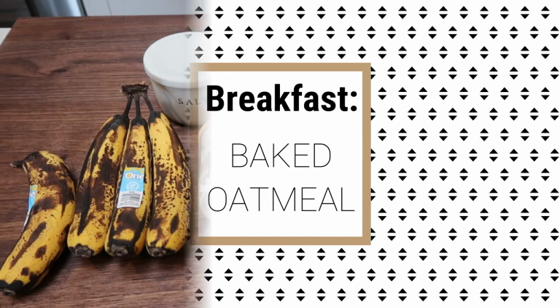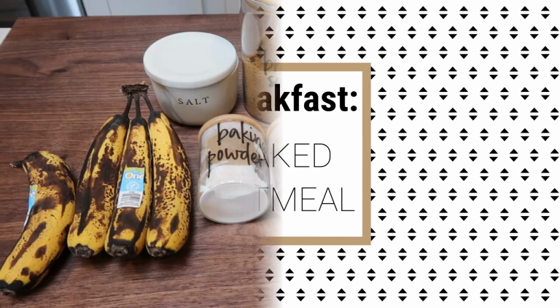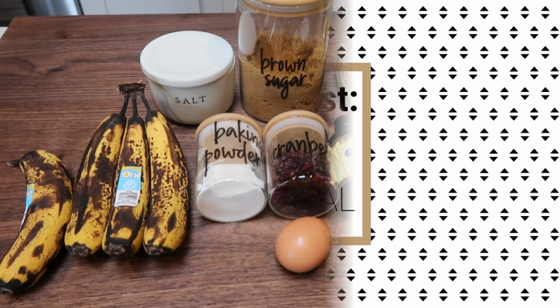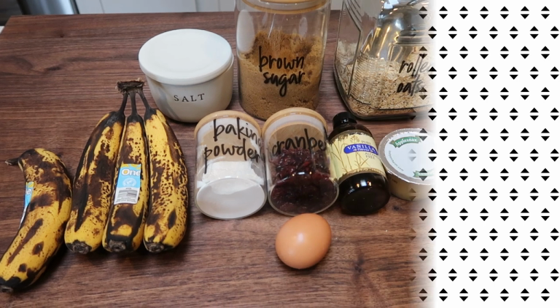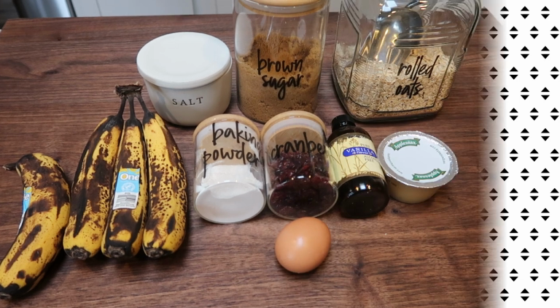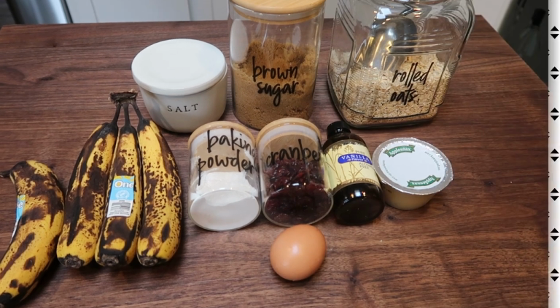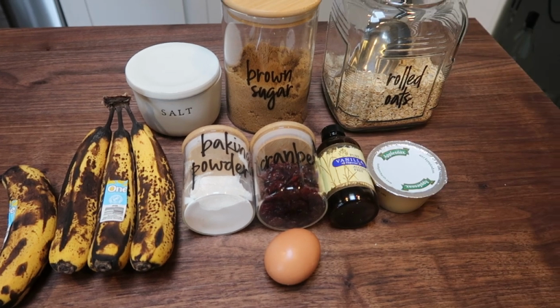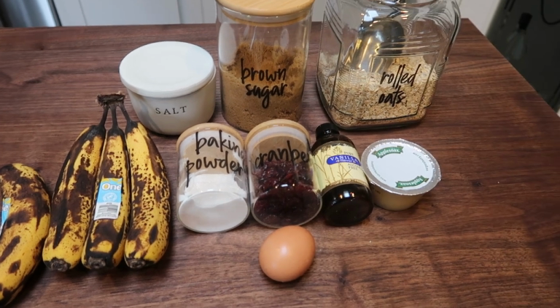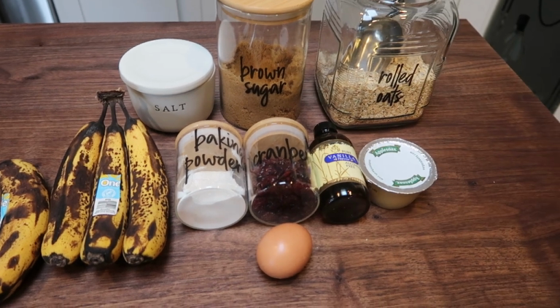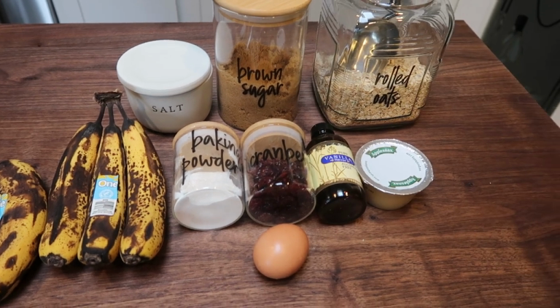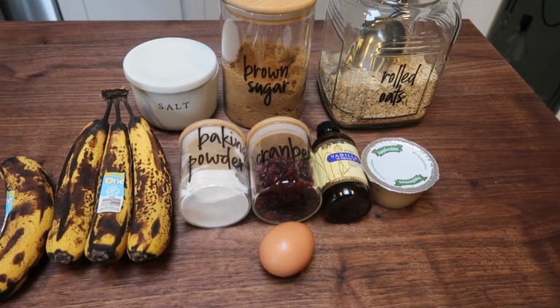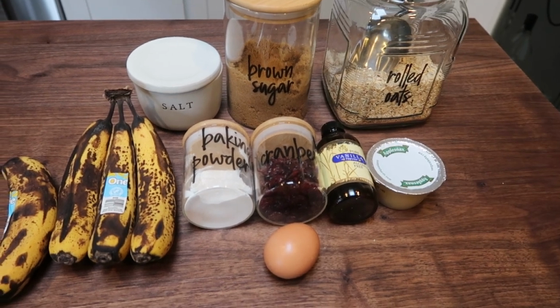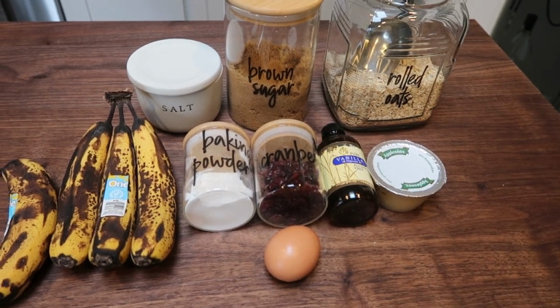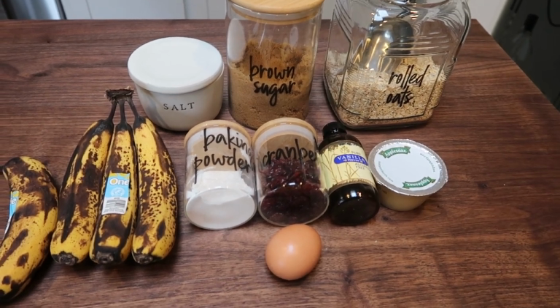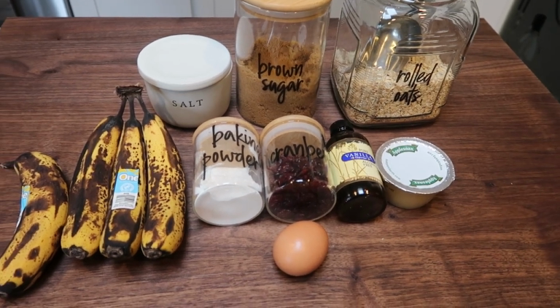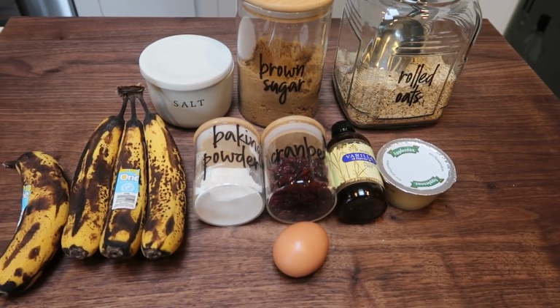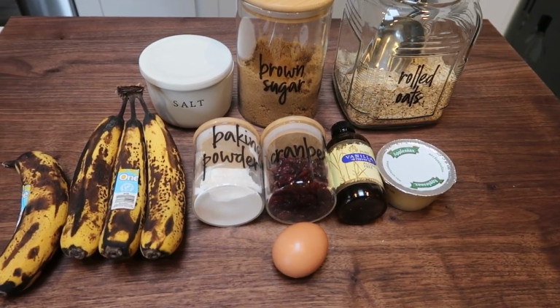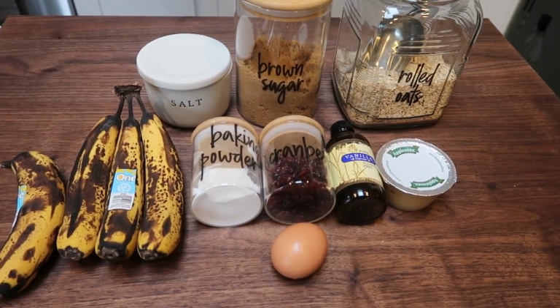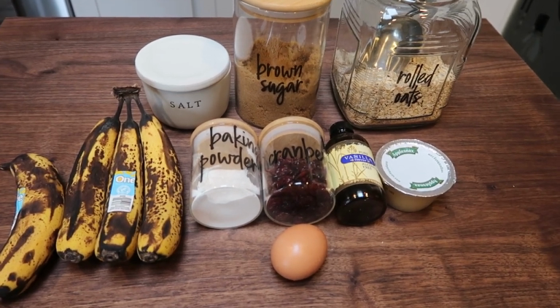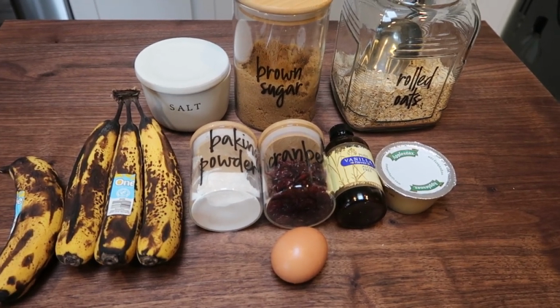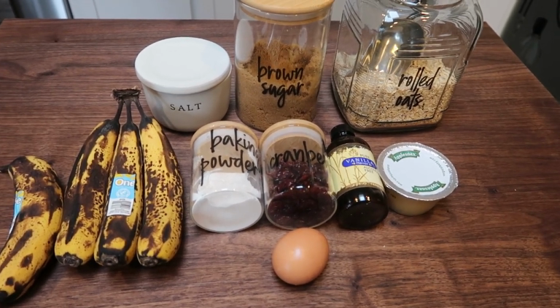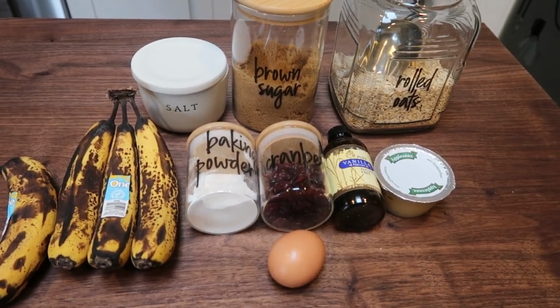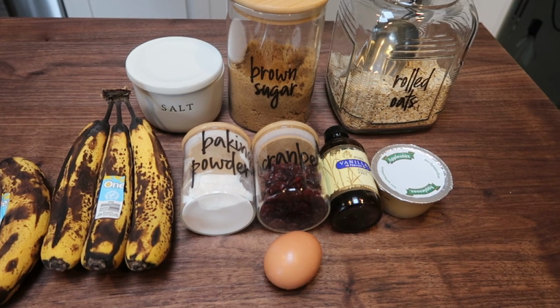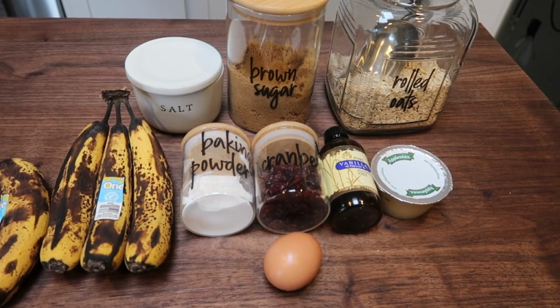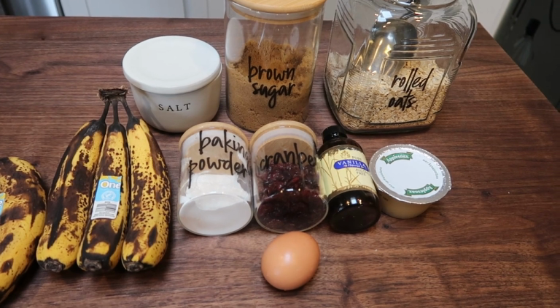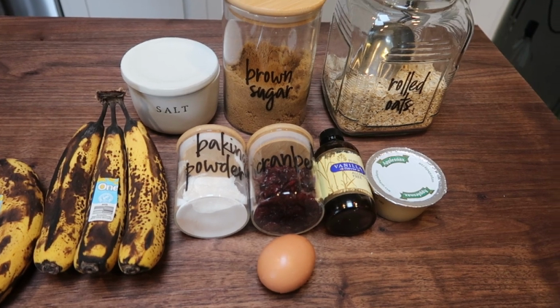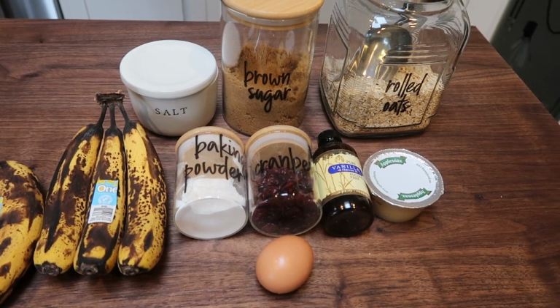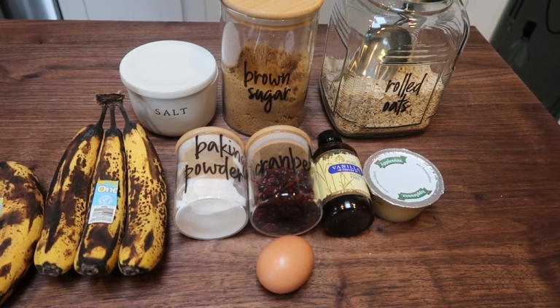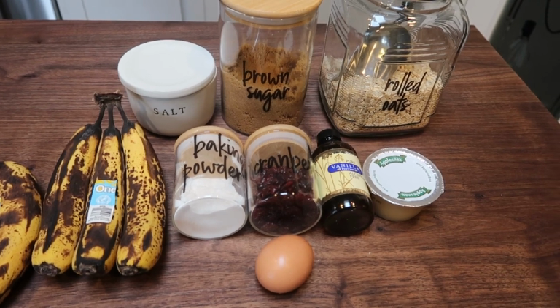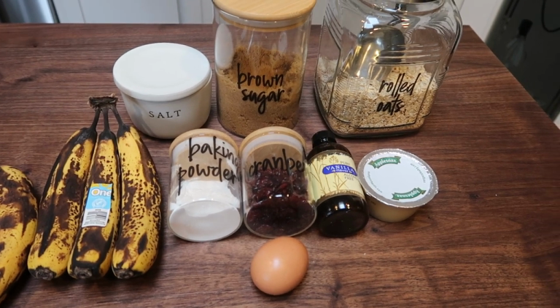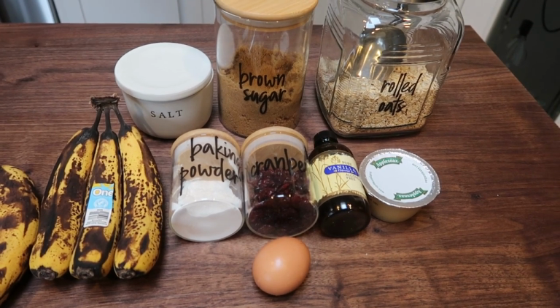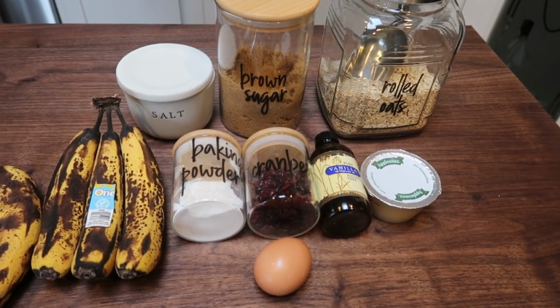For breakfast this week, I'm making a baked oatmeal. I'm going to add some really ripe bananas for some sweetness and some craisins for some tartness. This is going to be an amazing breakfast.